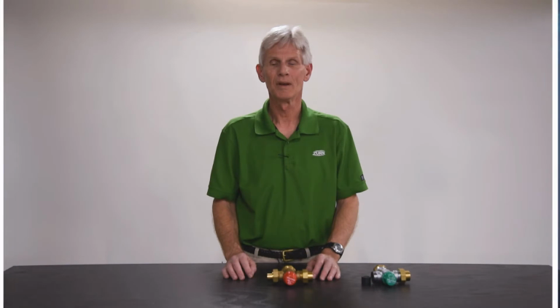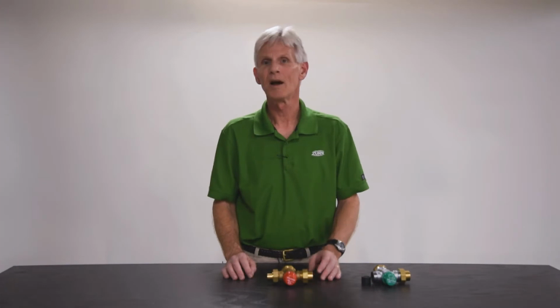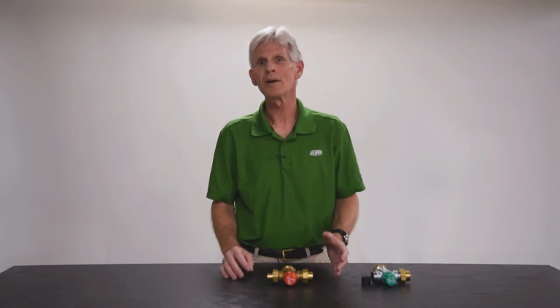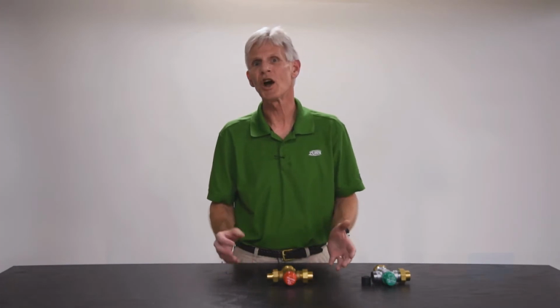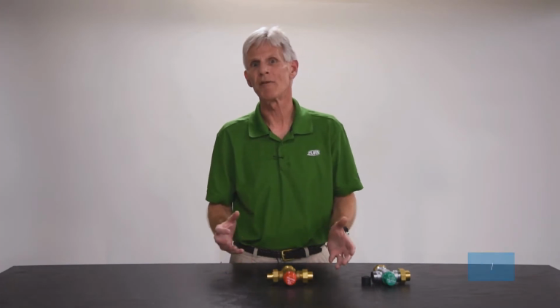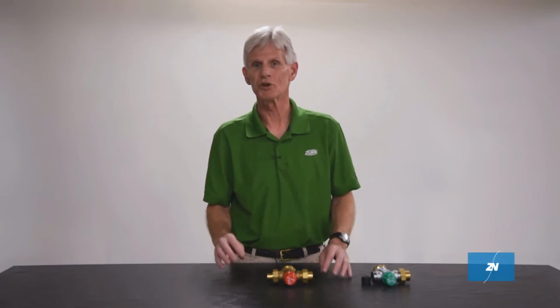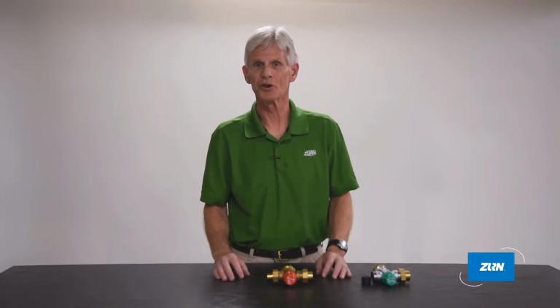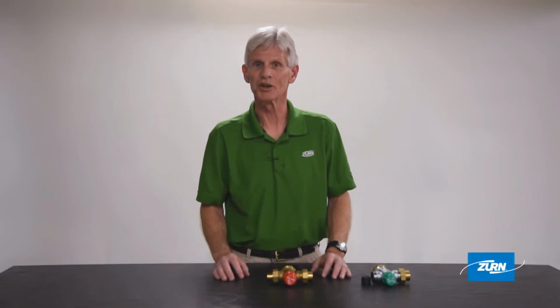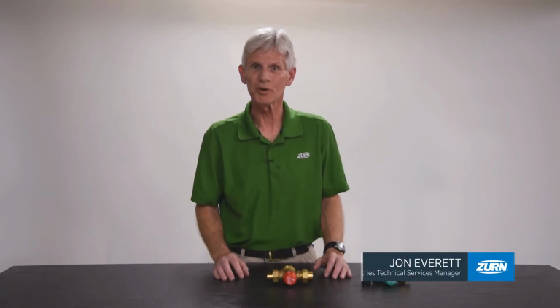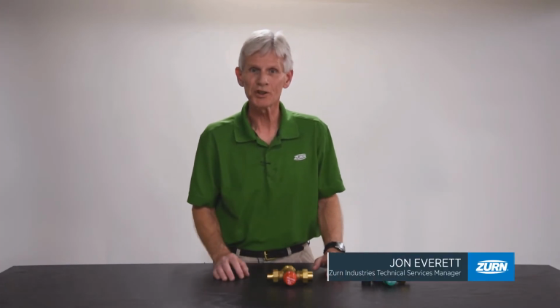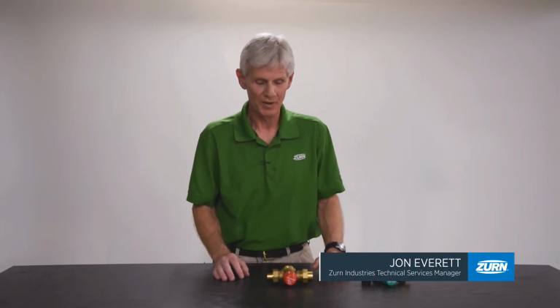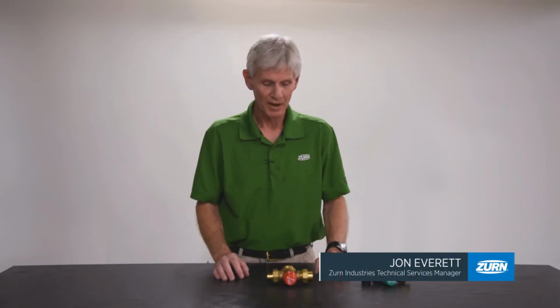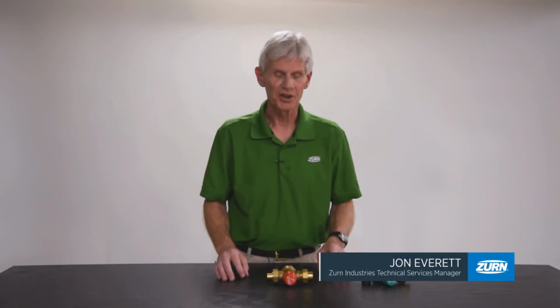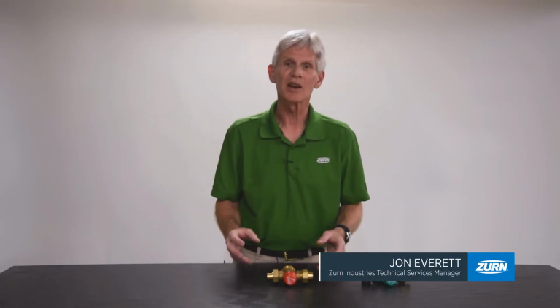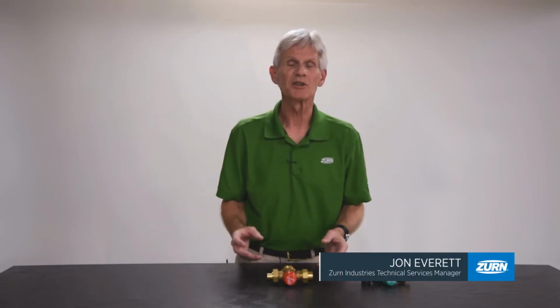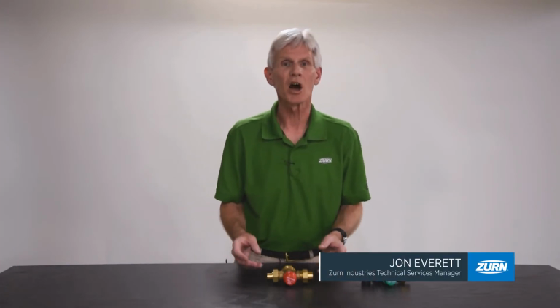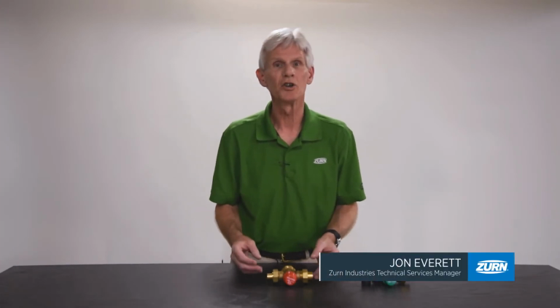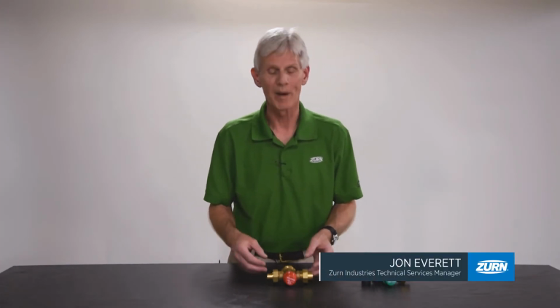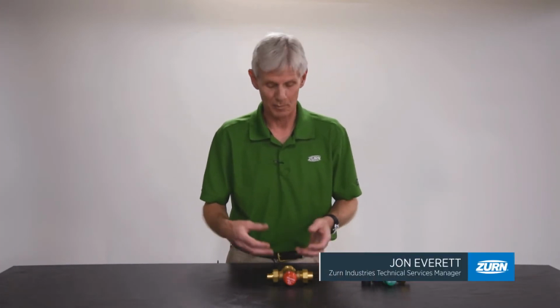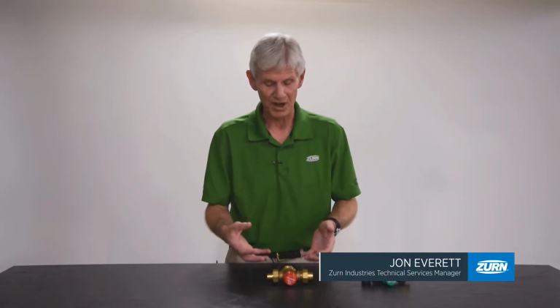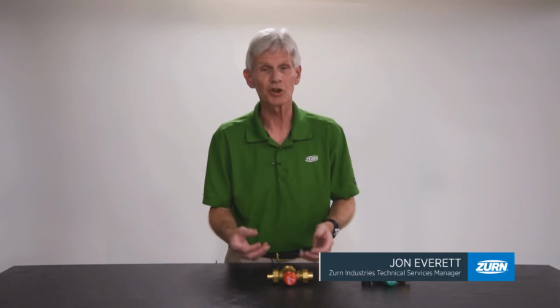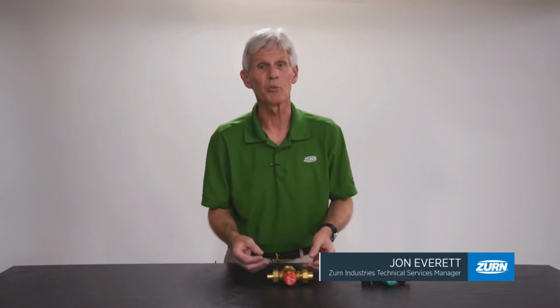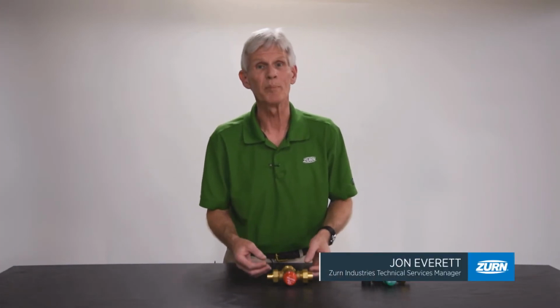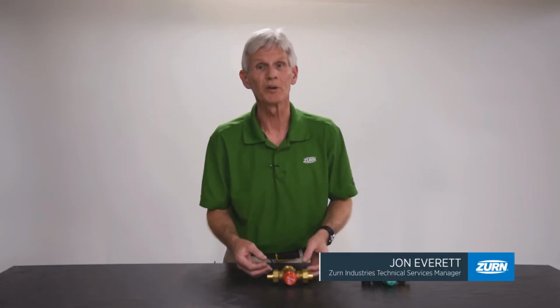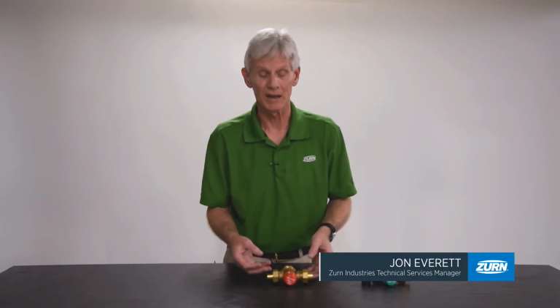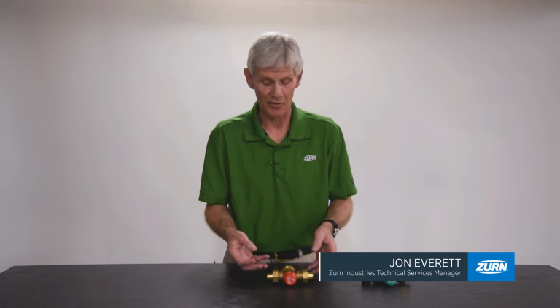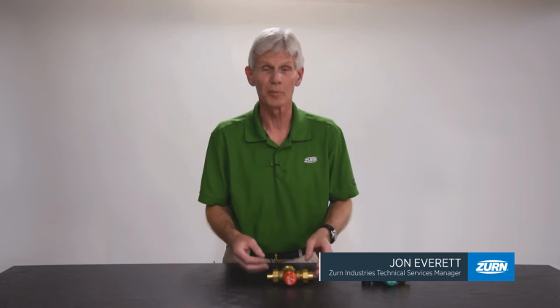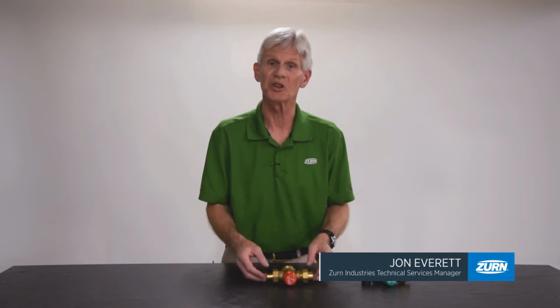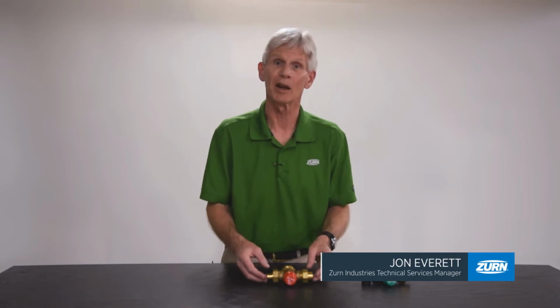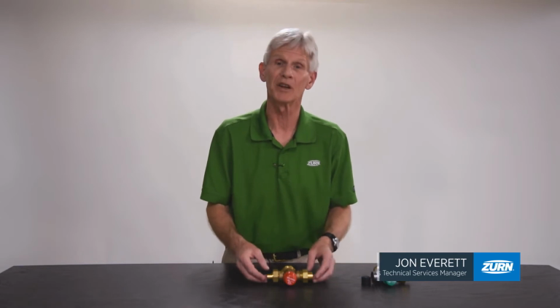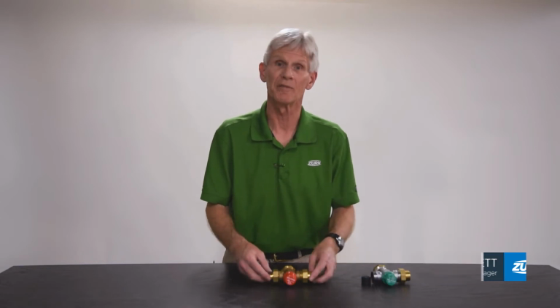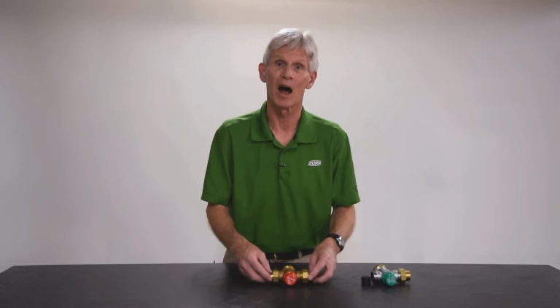Hi, I'm John Everett with Zern Industries. Today I'd like to talk to you about potentially rebuilding a thermostatic mixing valve.